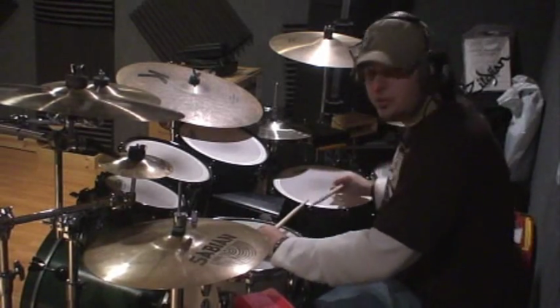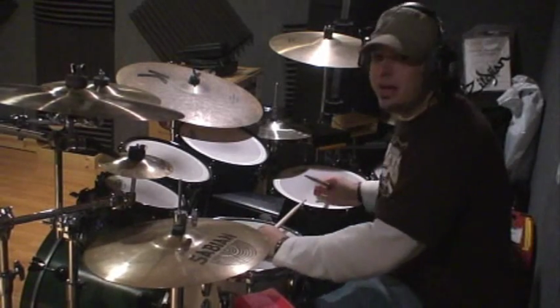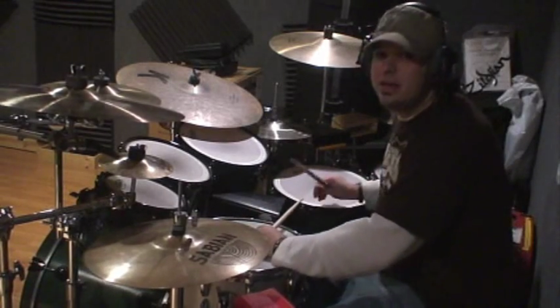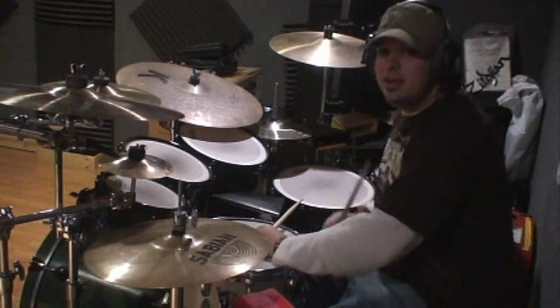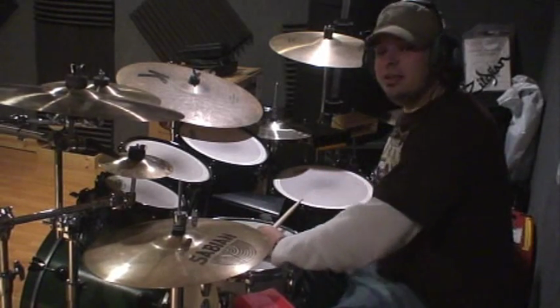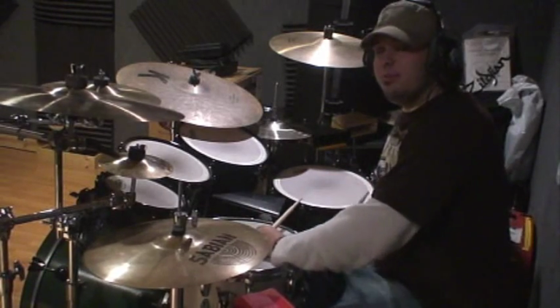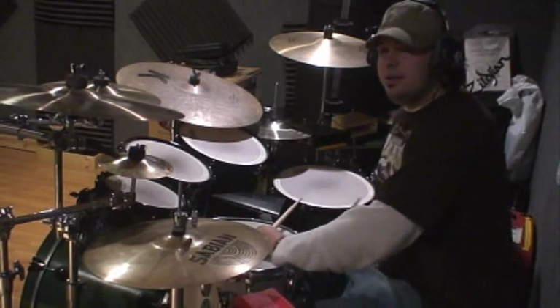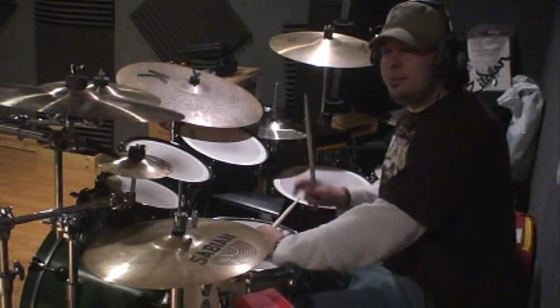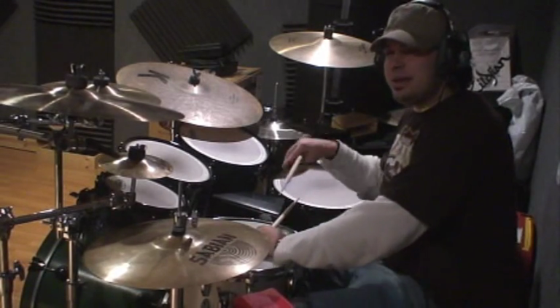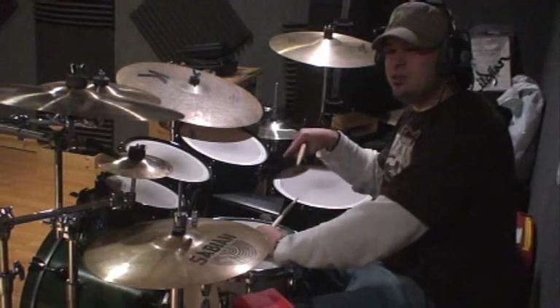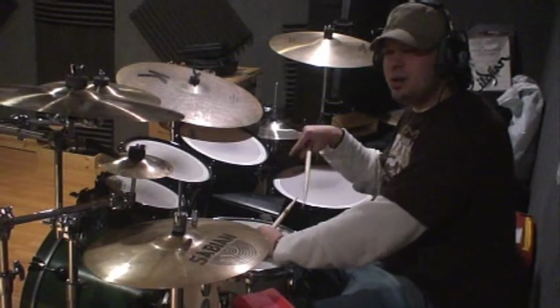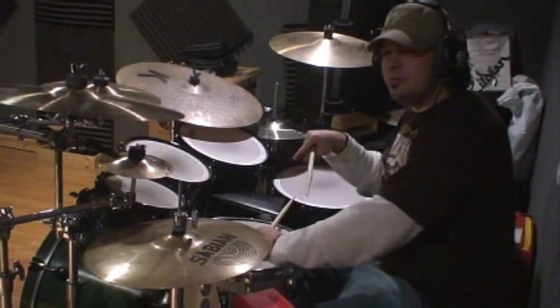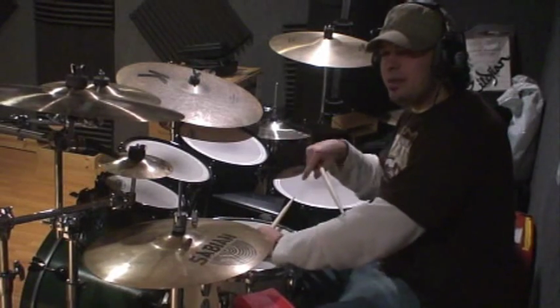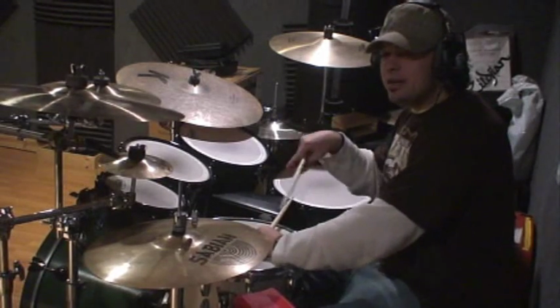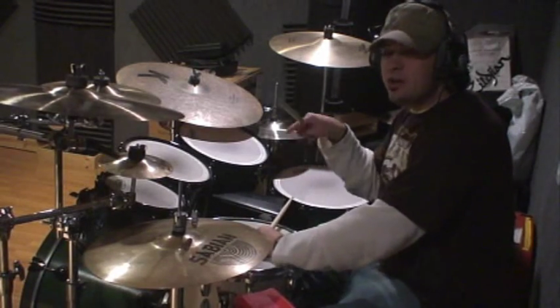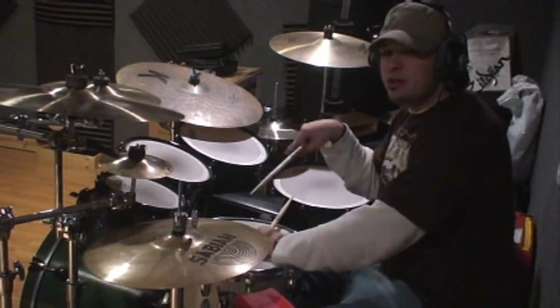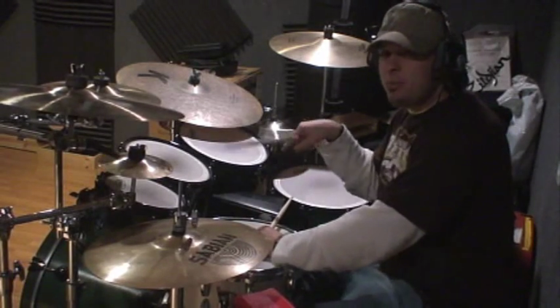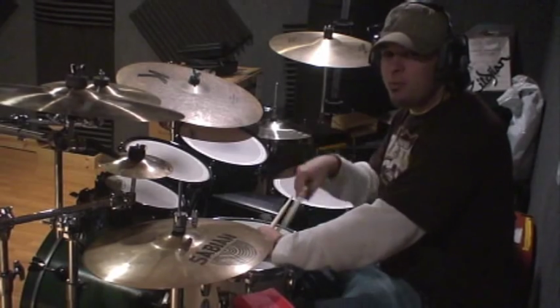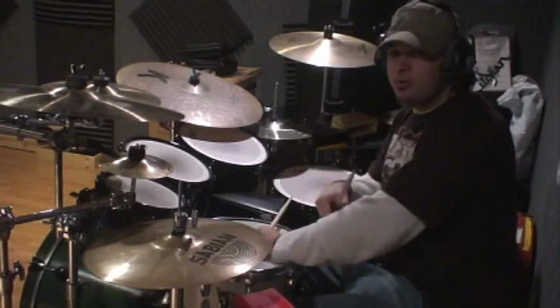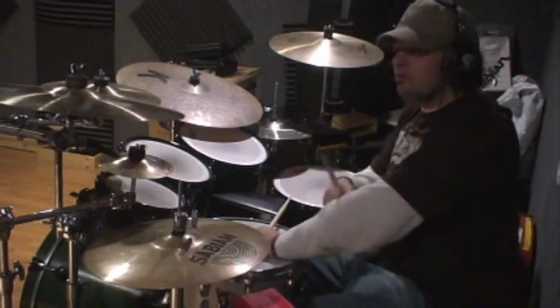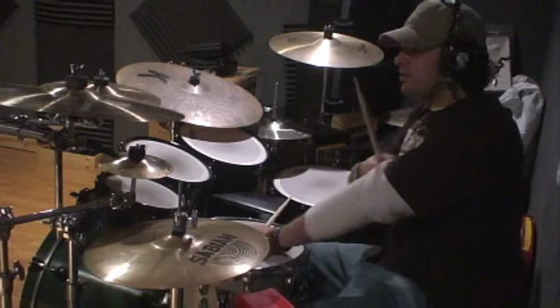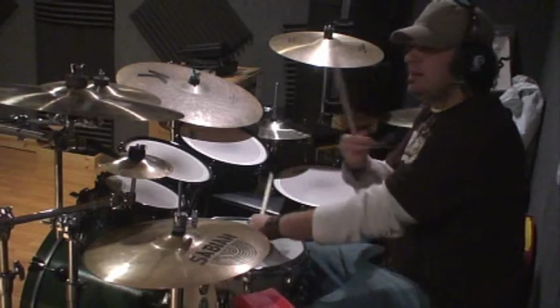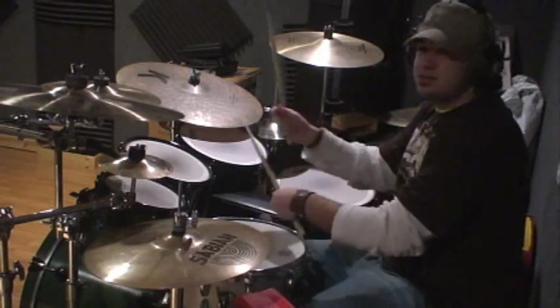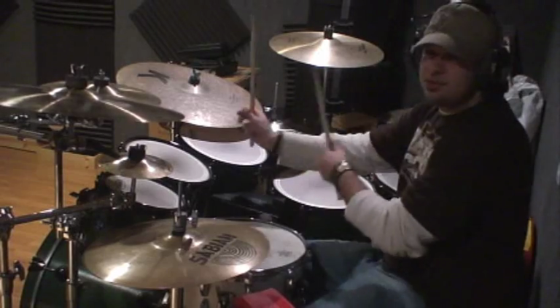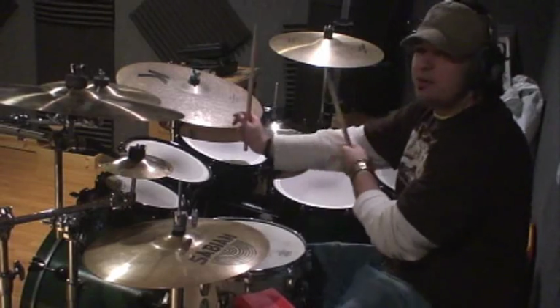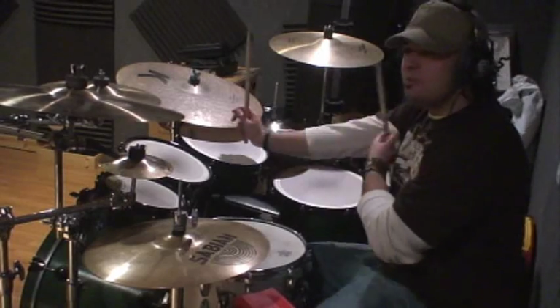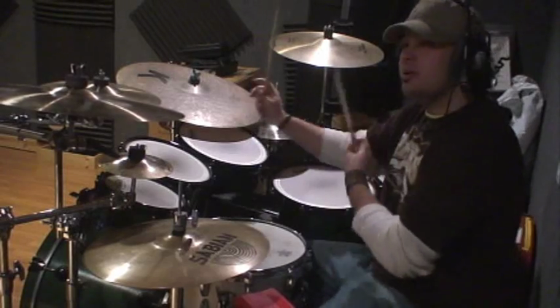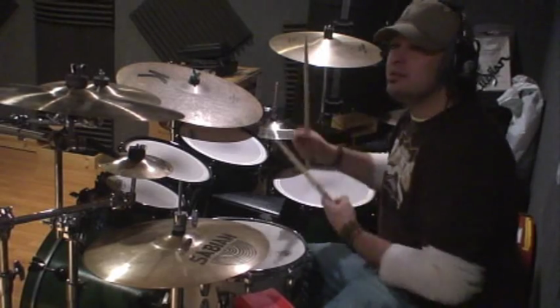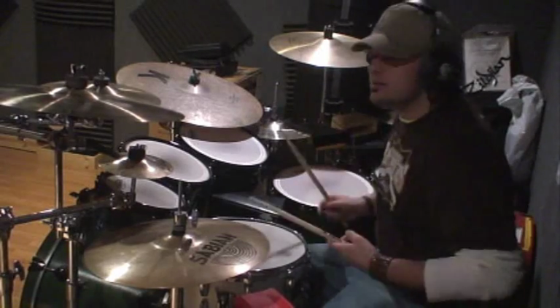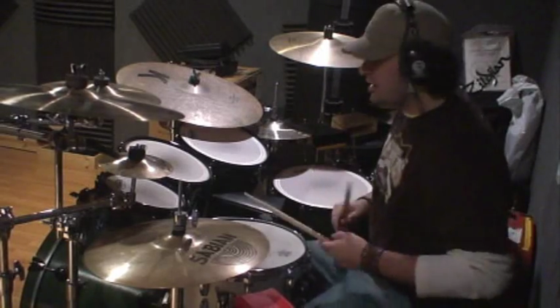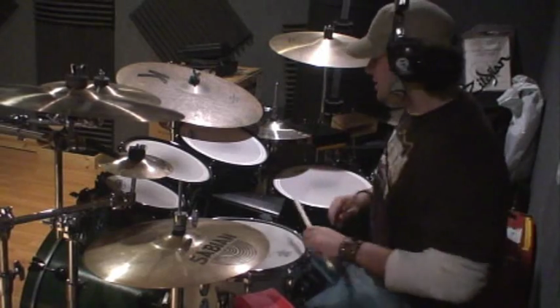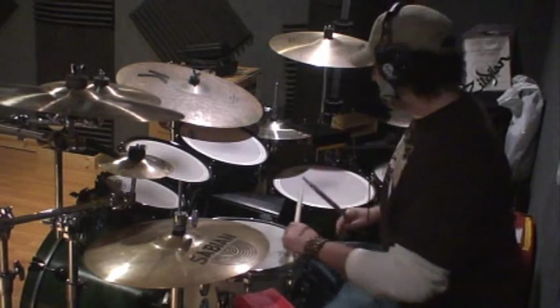The bass drum note, by the way, is called the bombo. So very important to understand that.